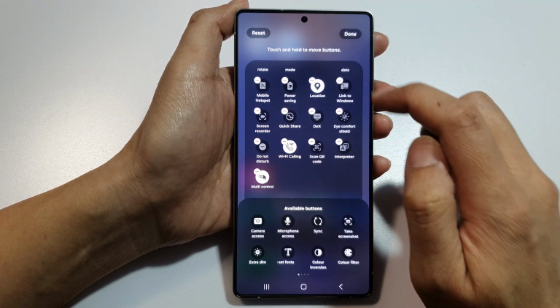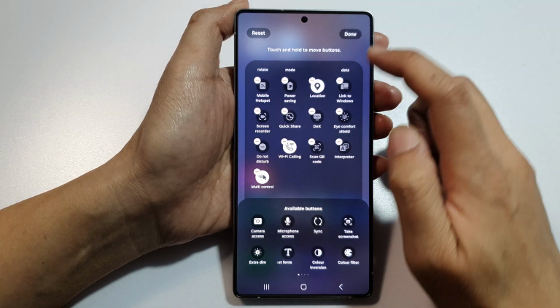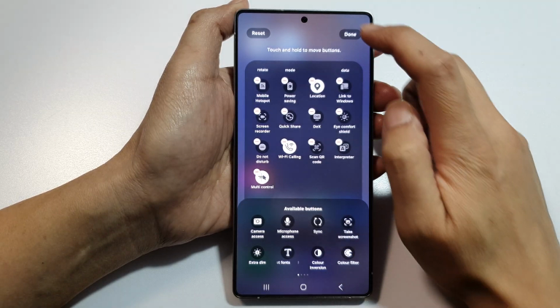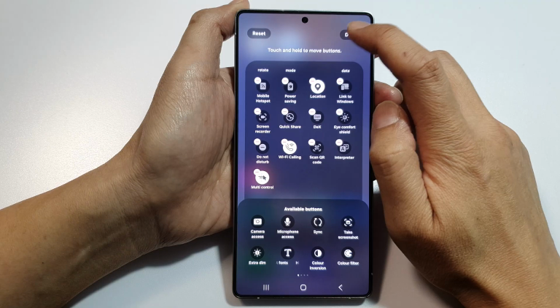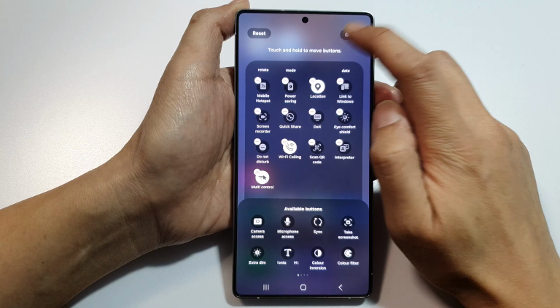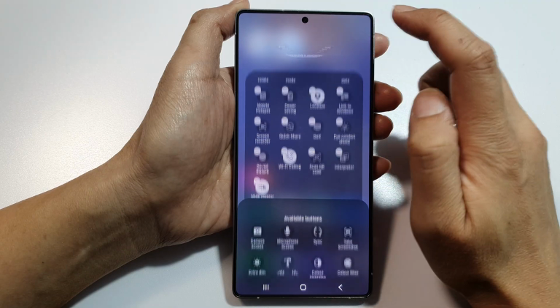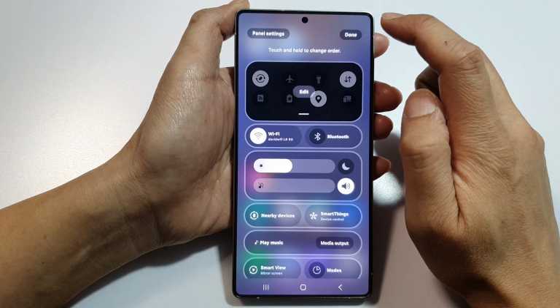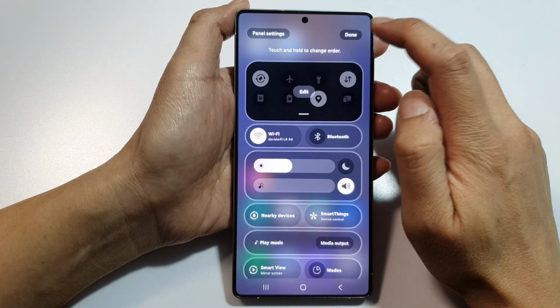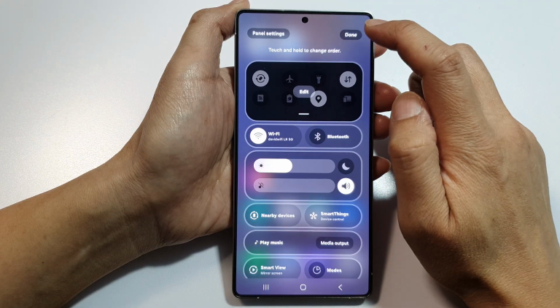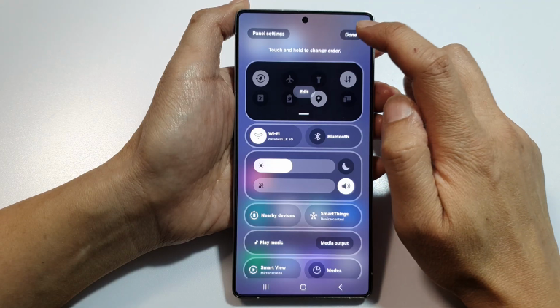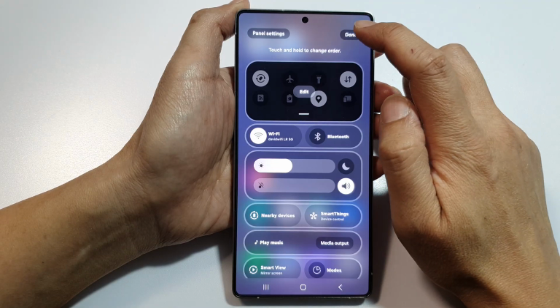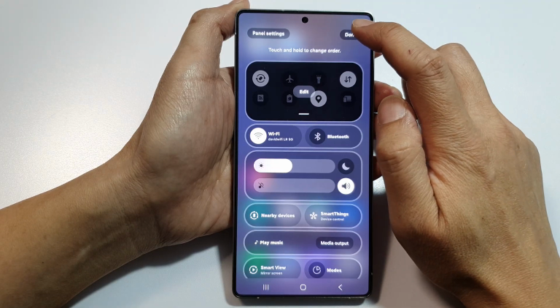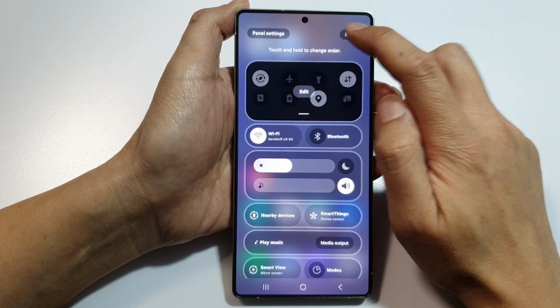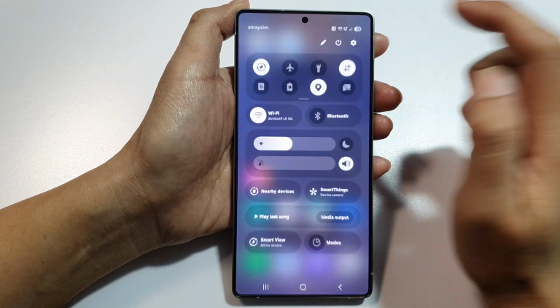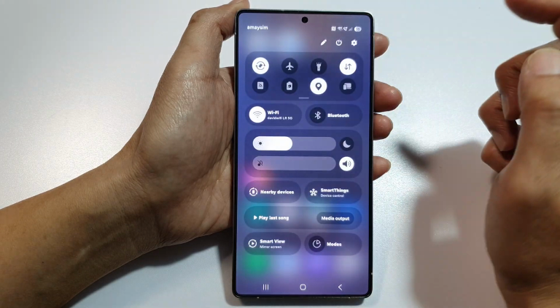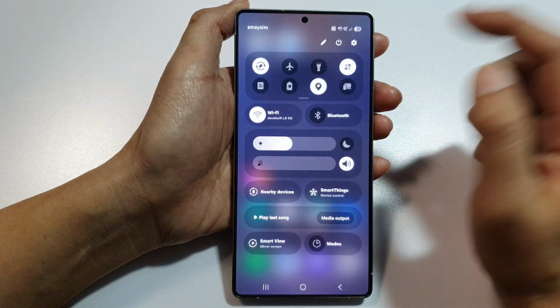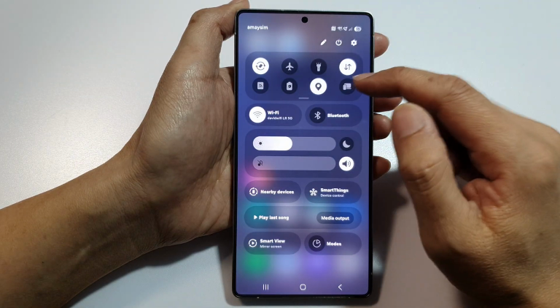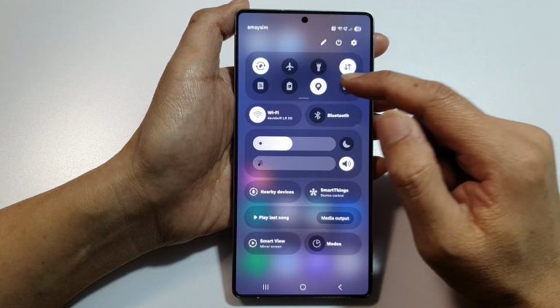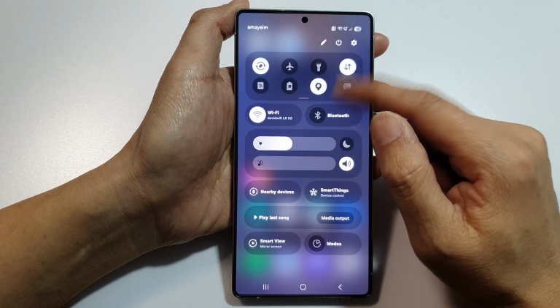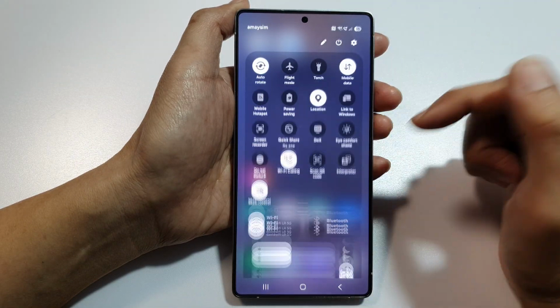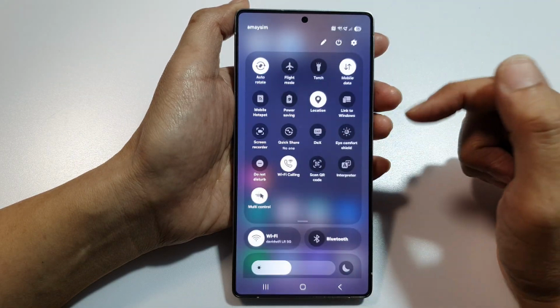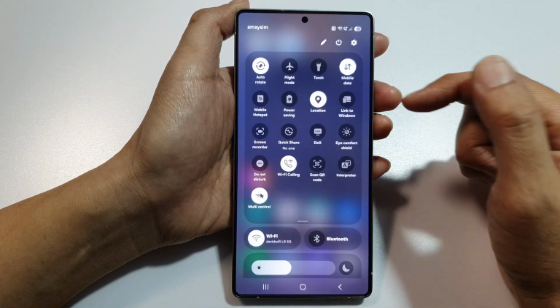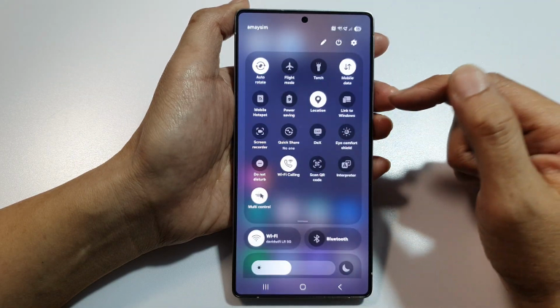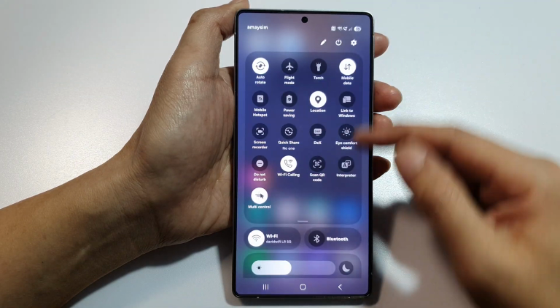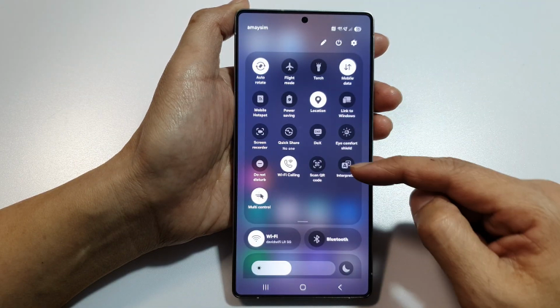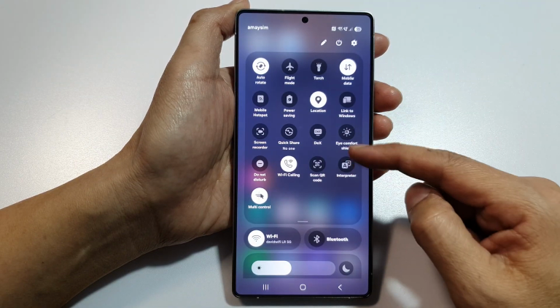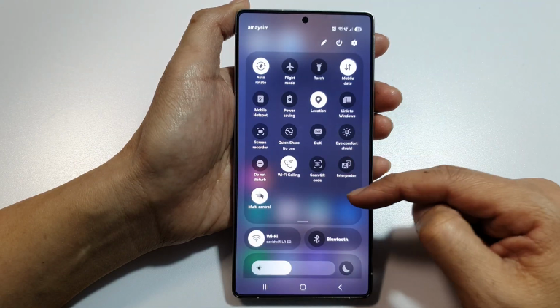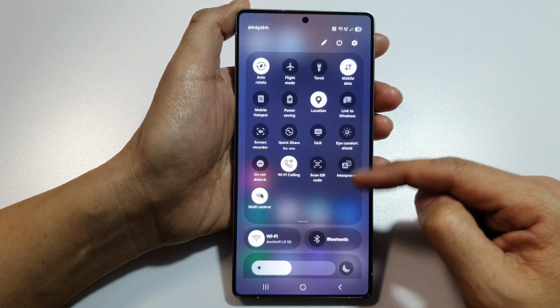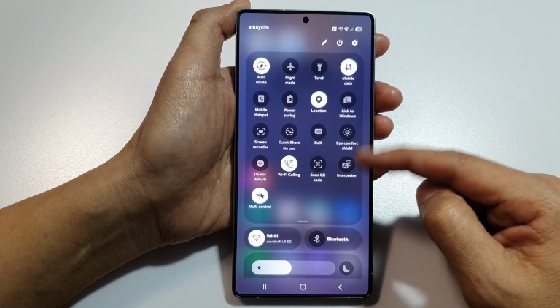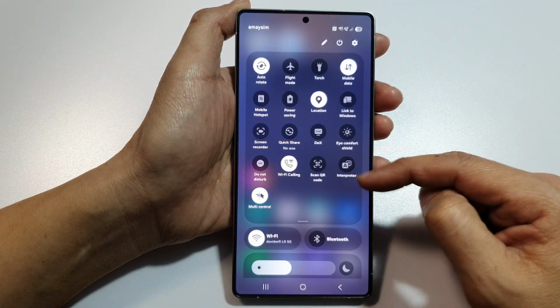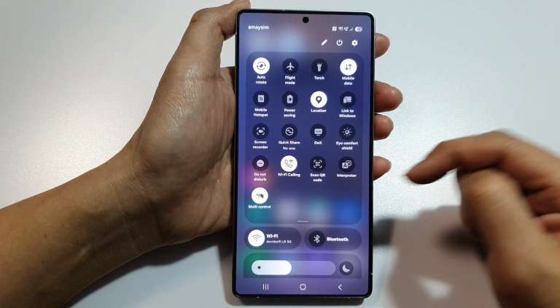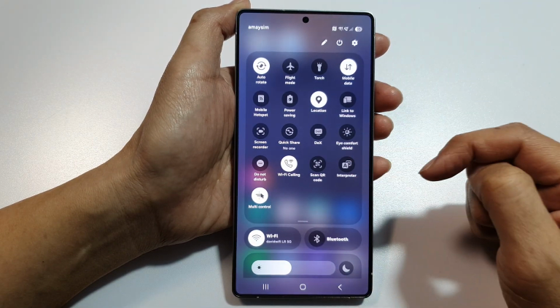Then tap on done, and tap on done again. And that's it — Finder is now removed from quick settings.